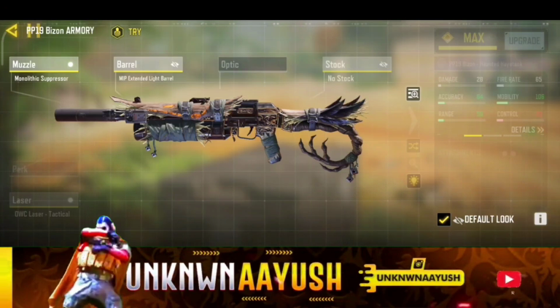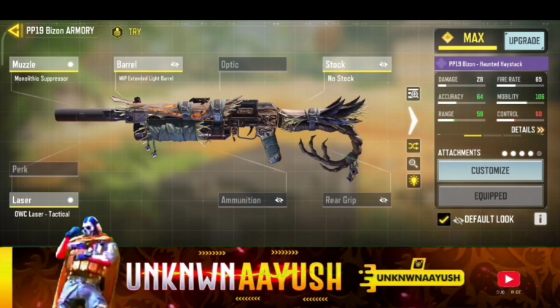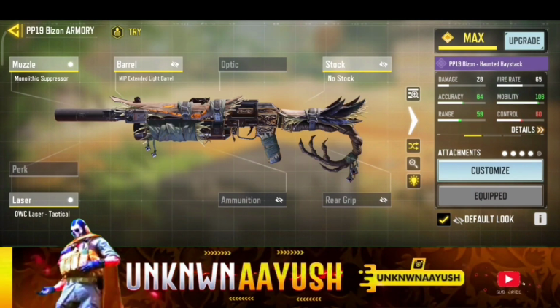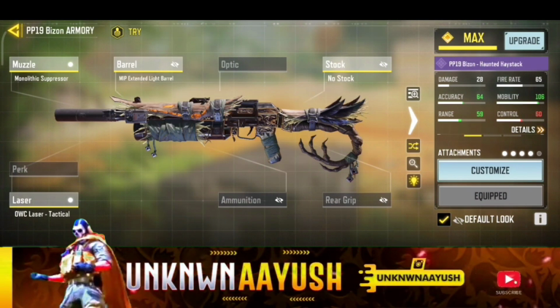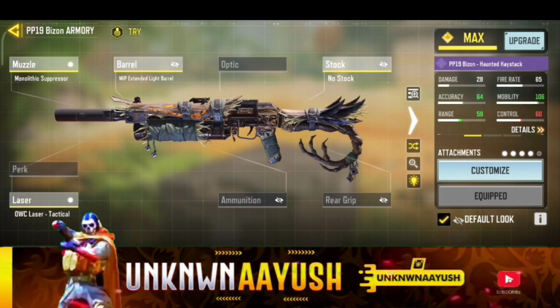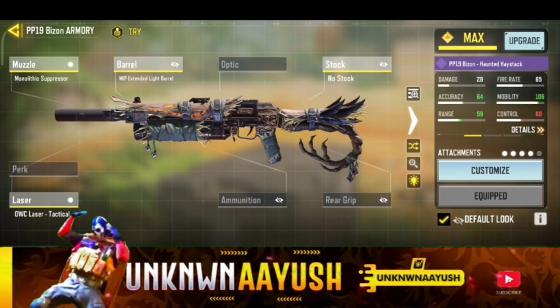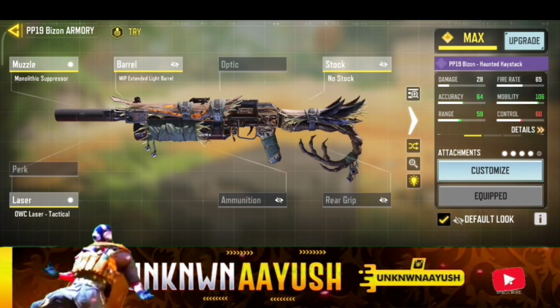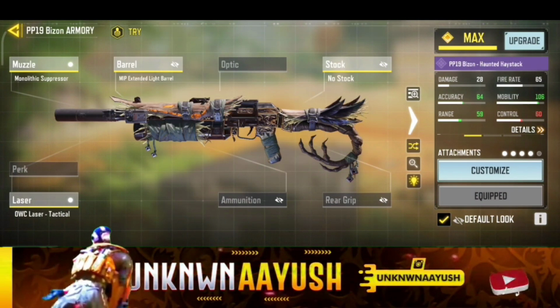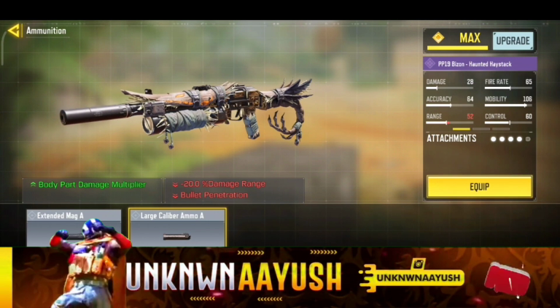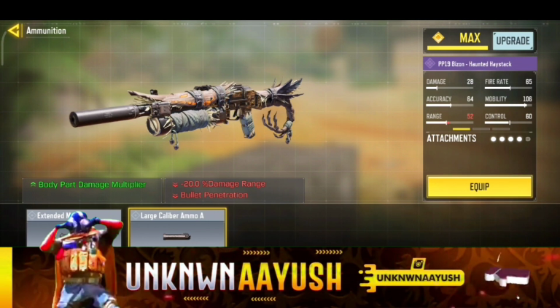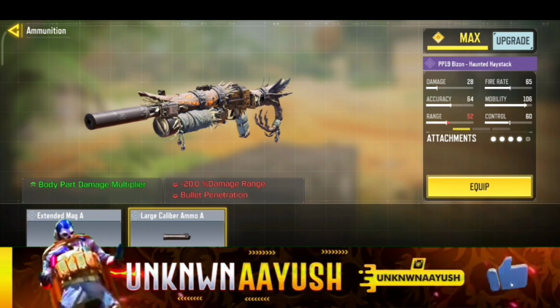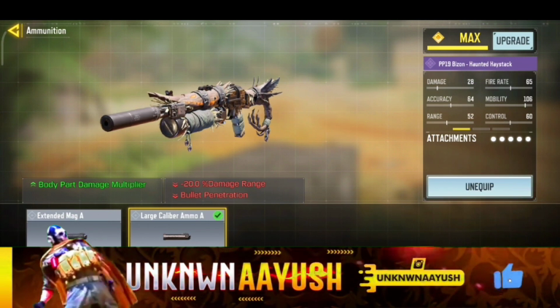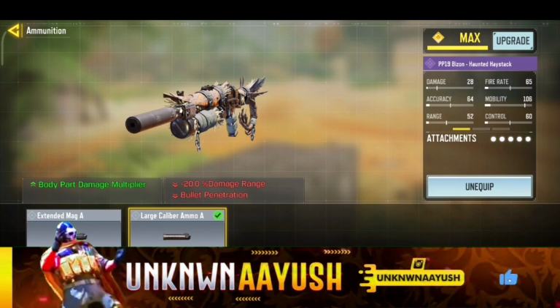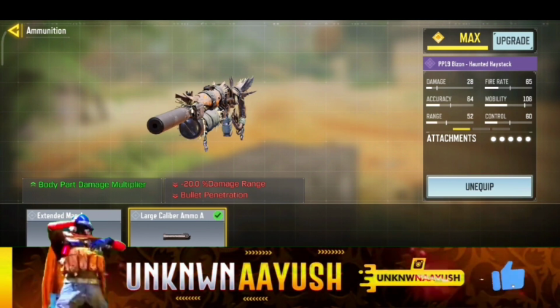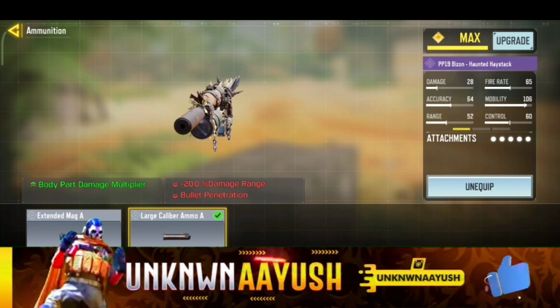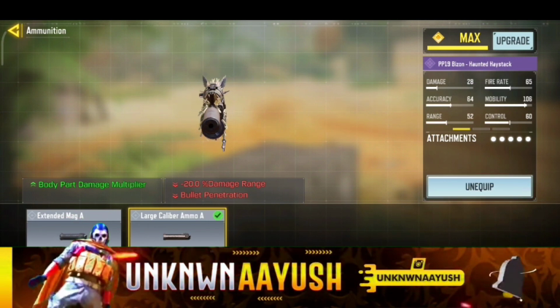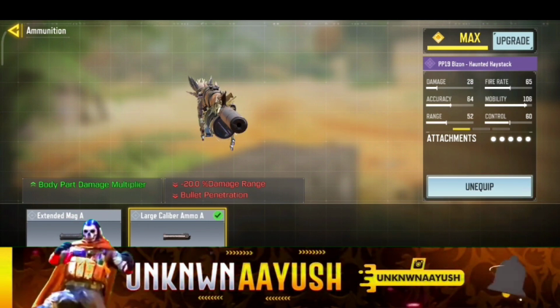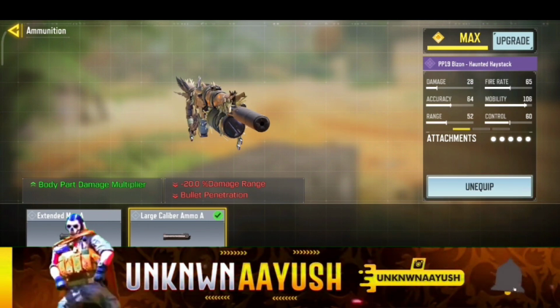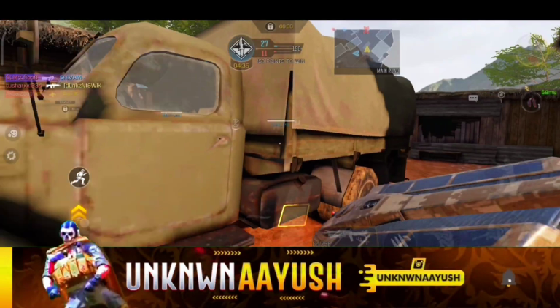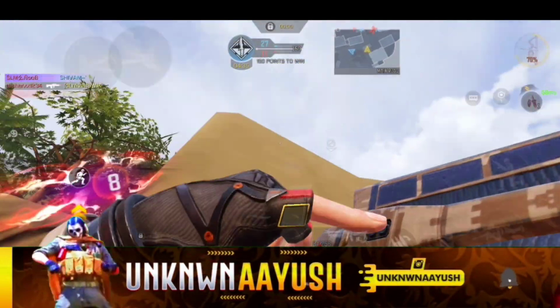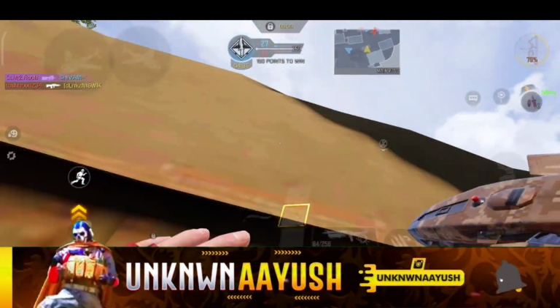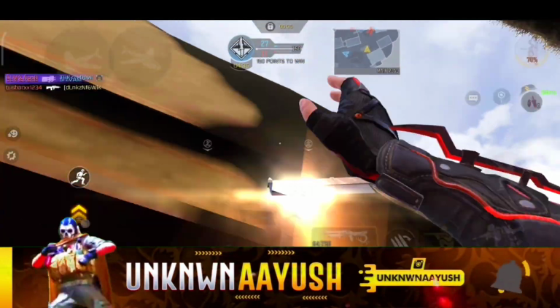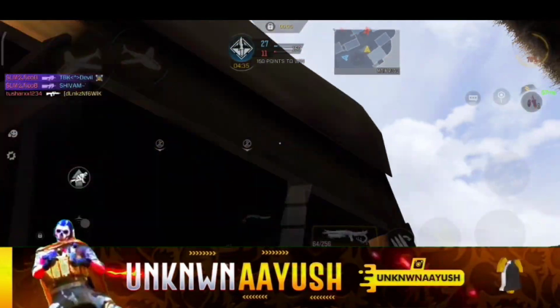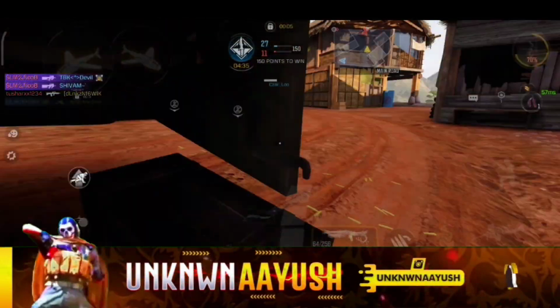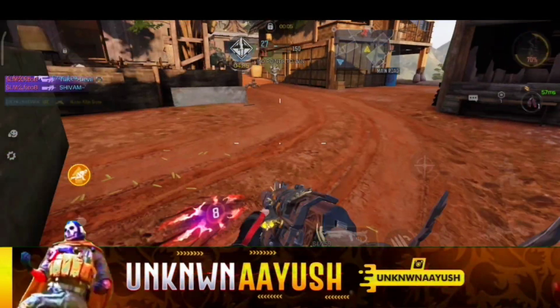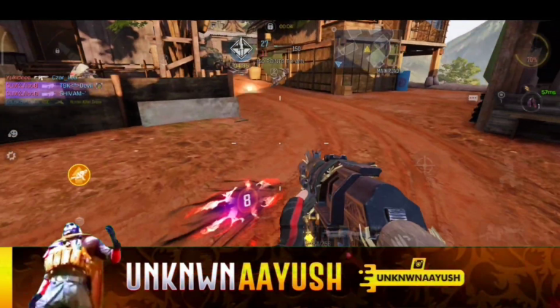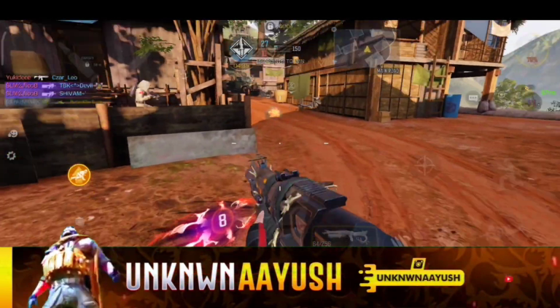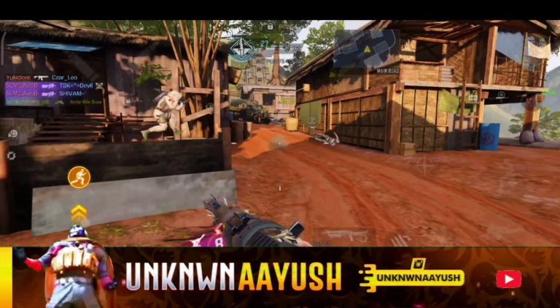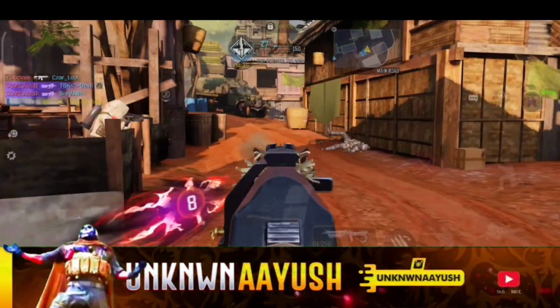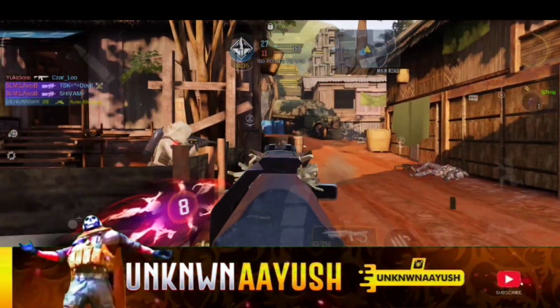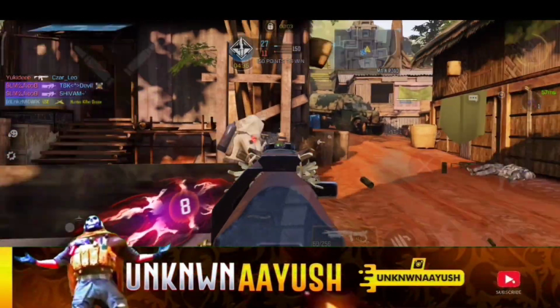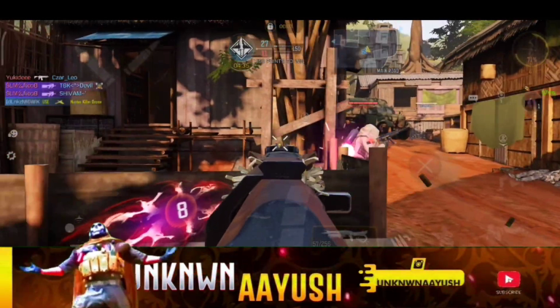Last but not least, we use Large Caliber Ammo A. So these are the best PP19 Bison gunsmith builds.